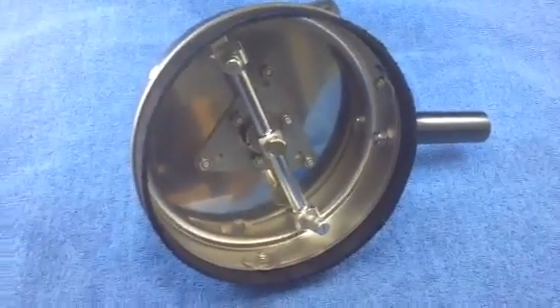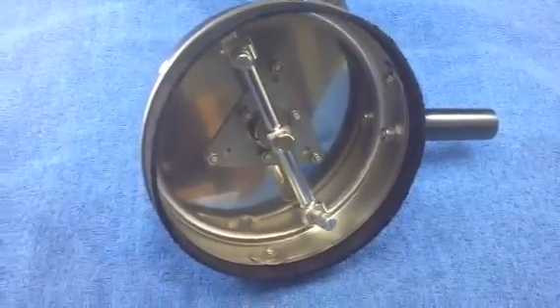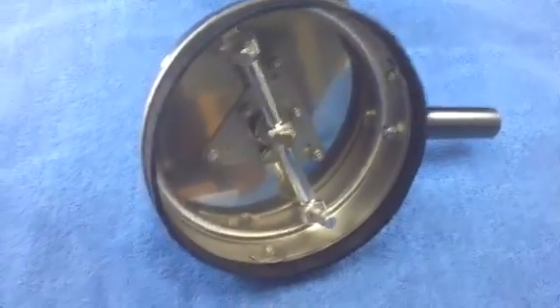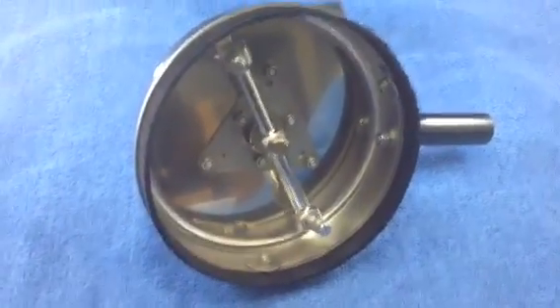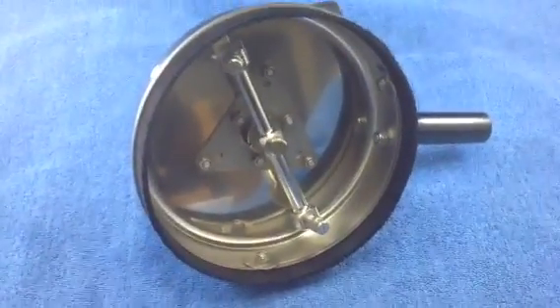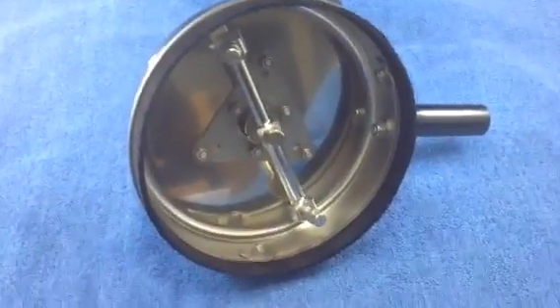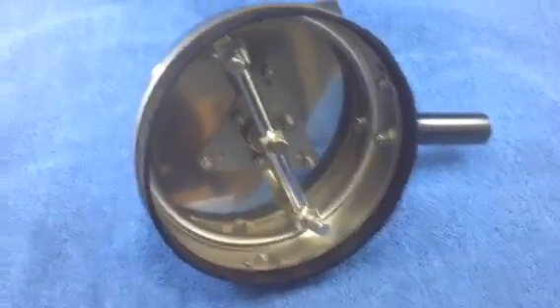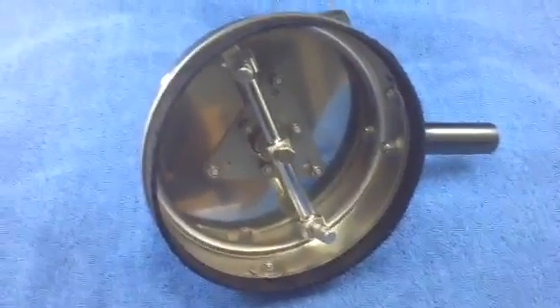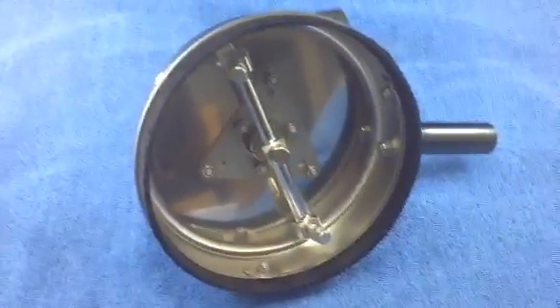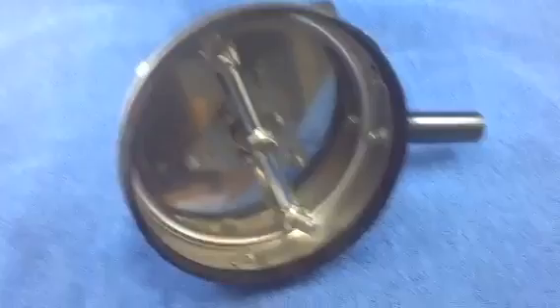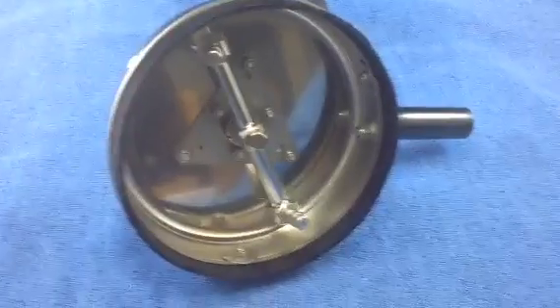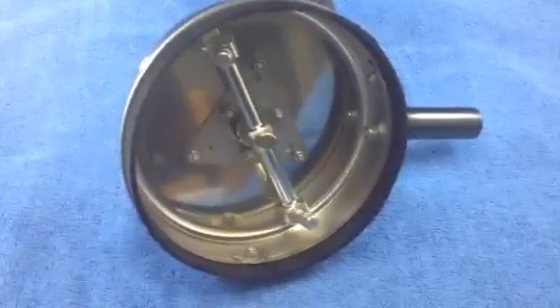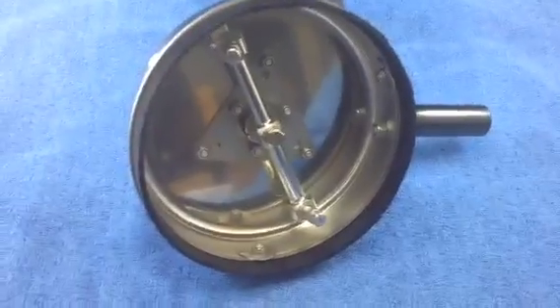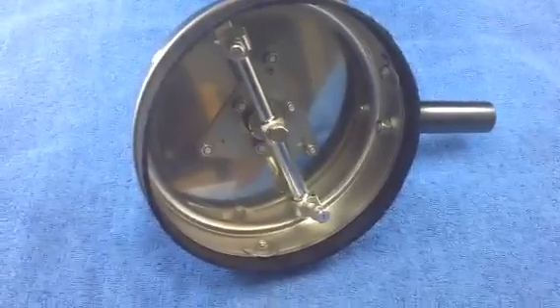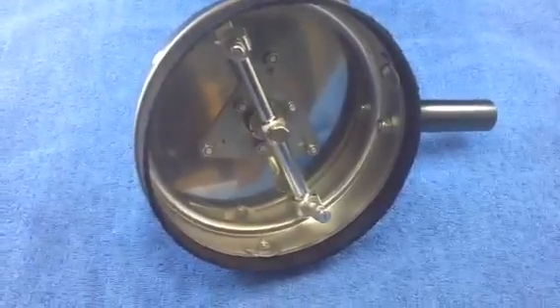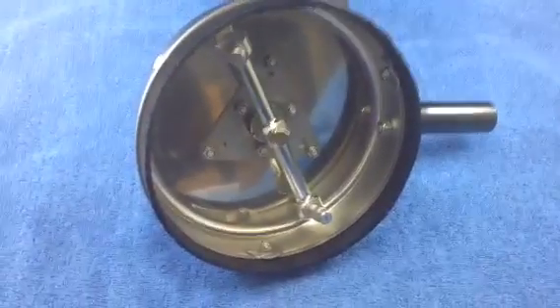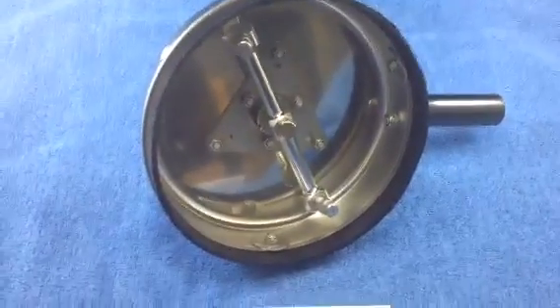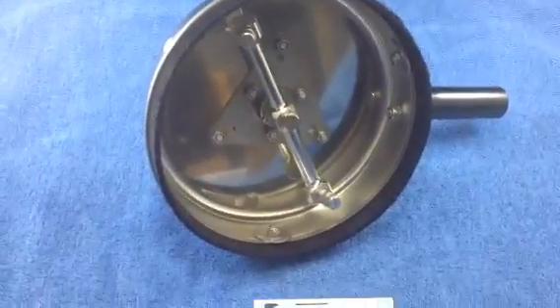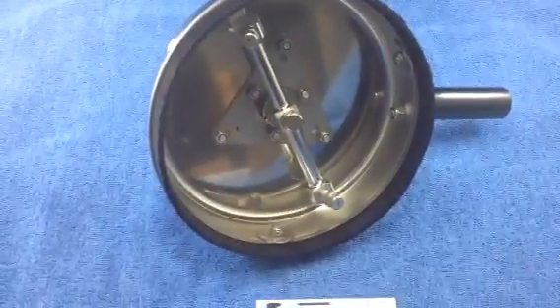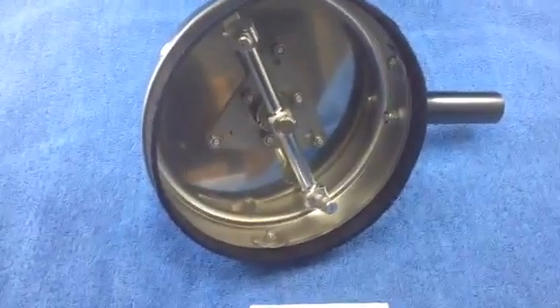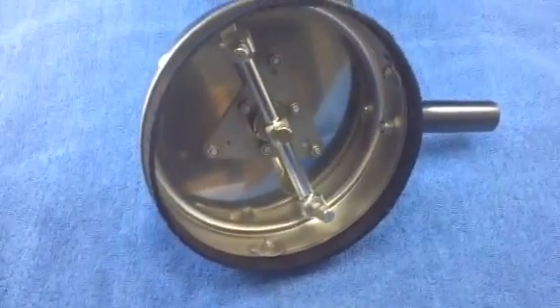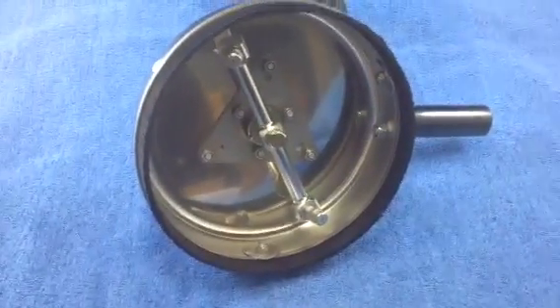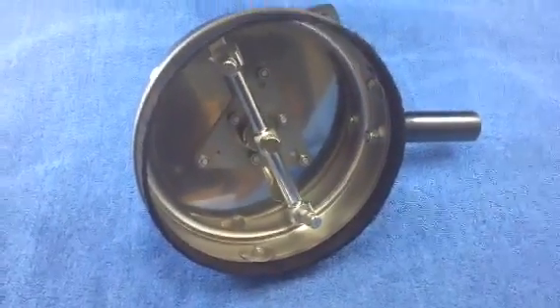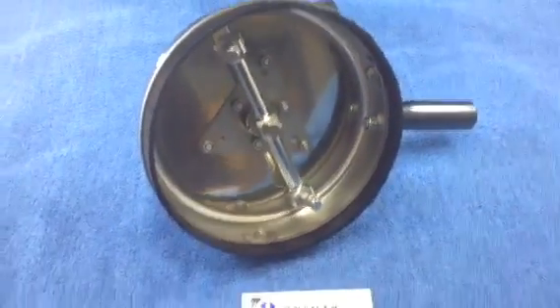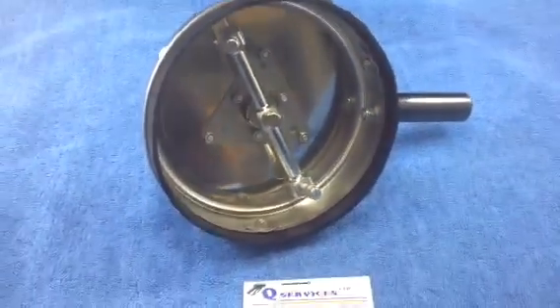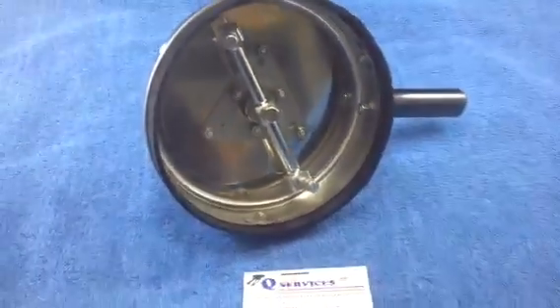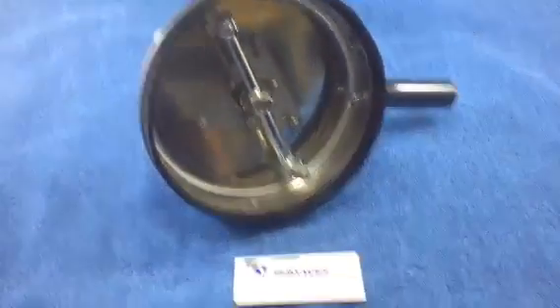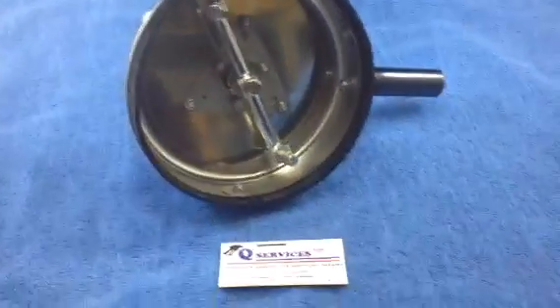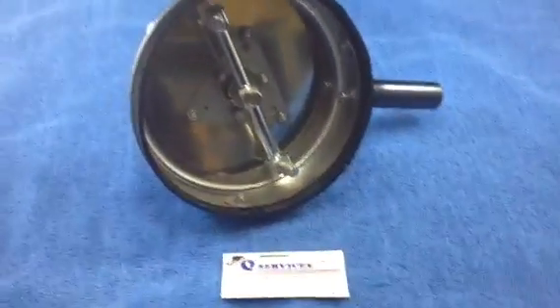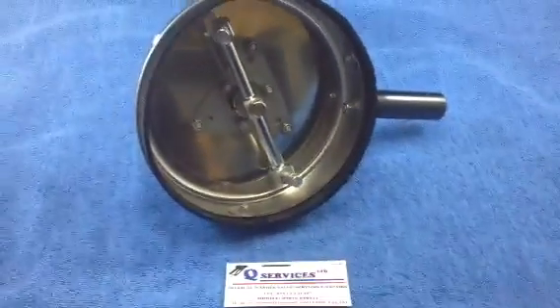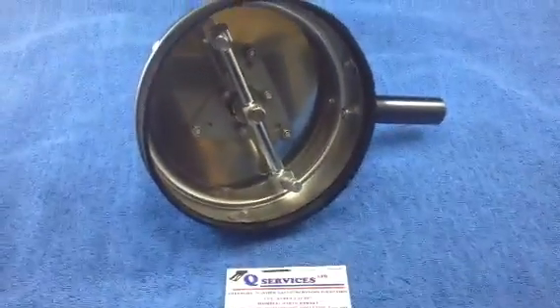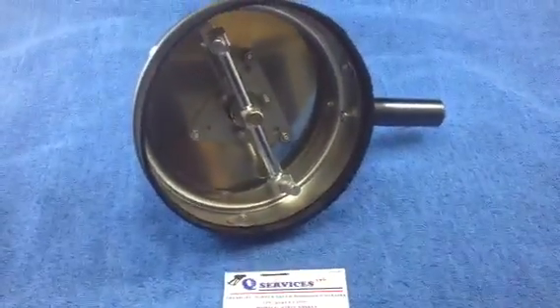Thank you very much — Q-Services, Q-Washers, eBay and YouTube. Thank you very much for listening.